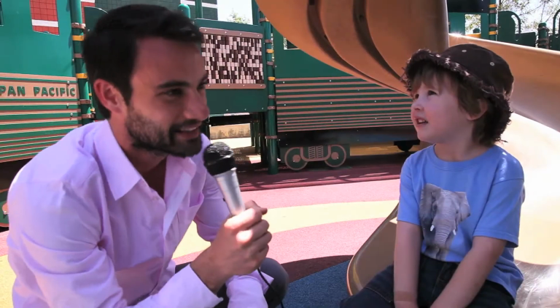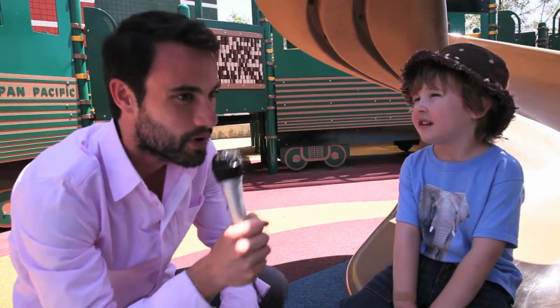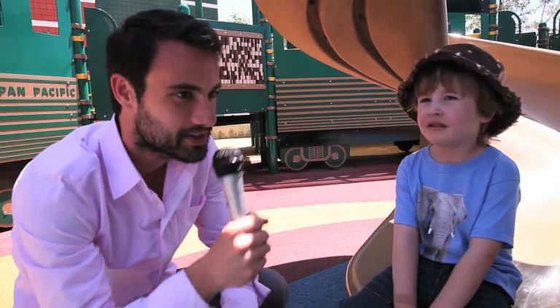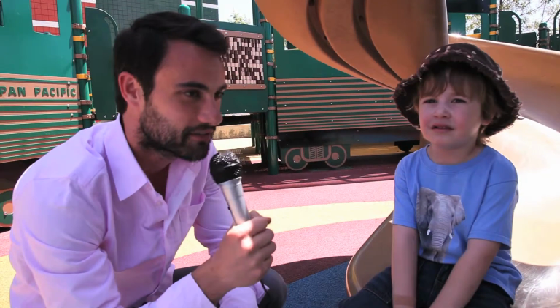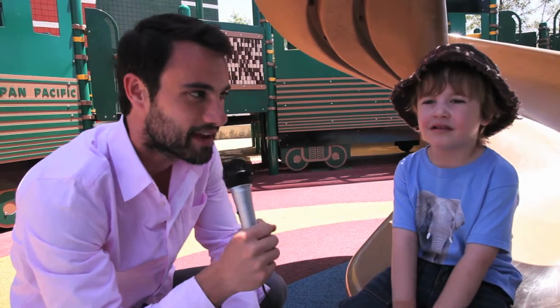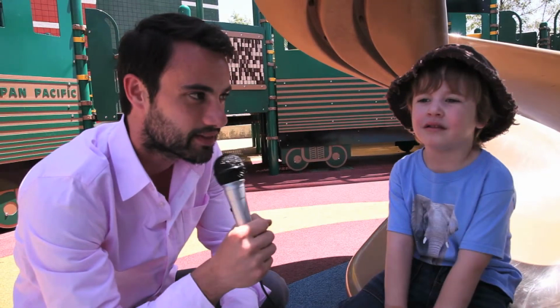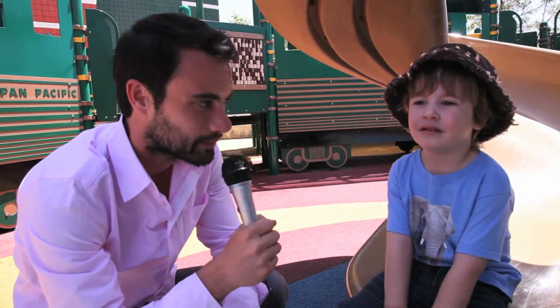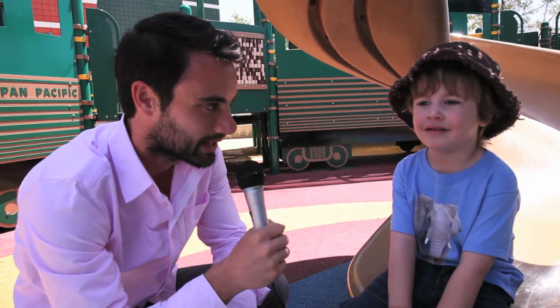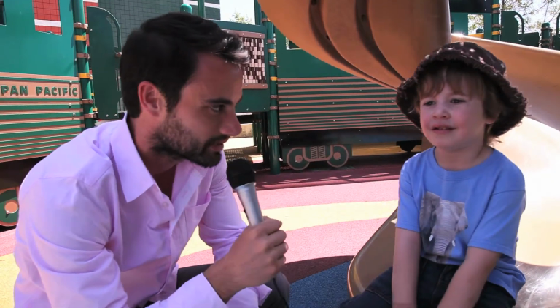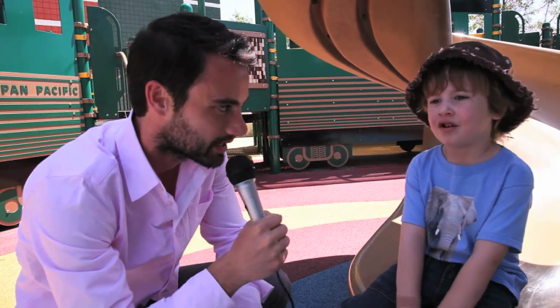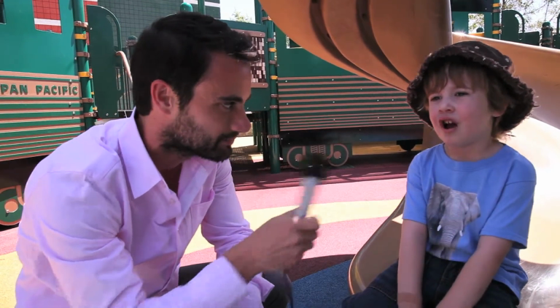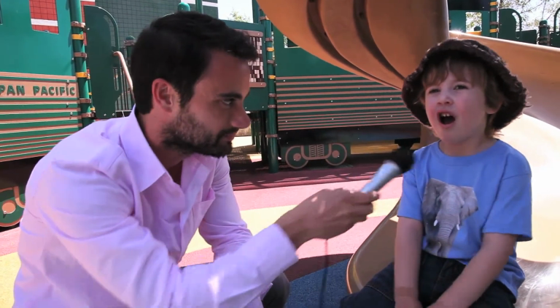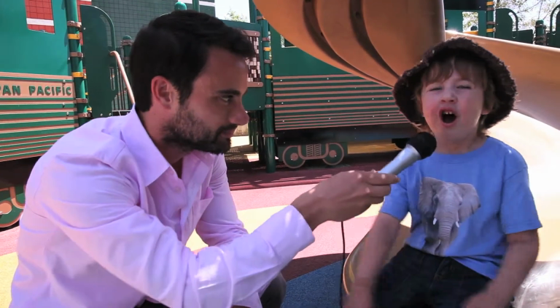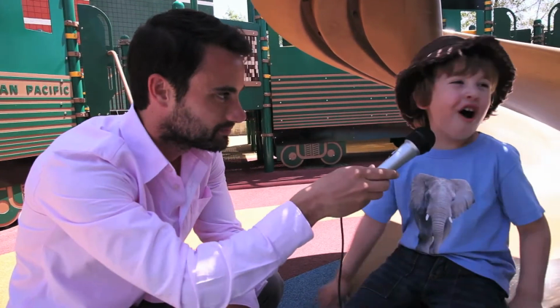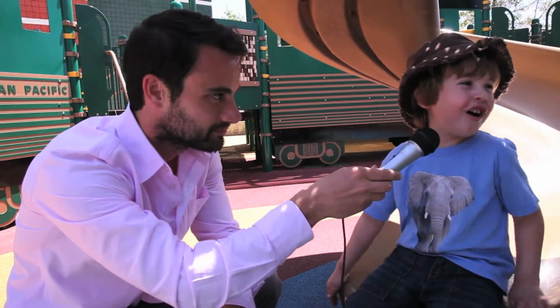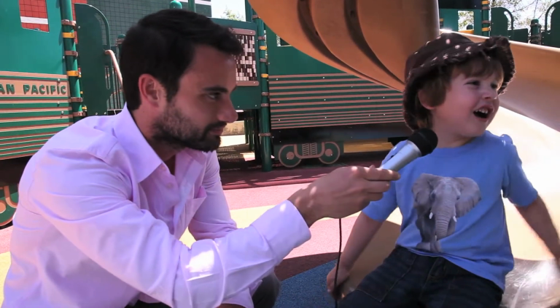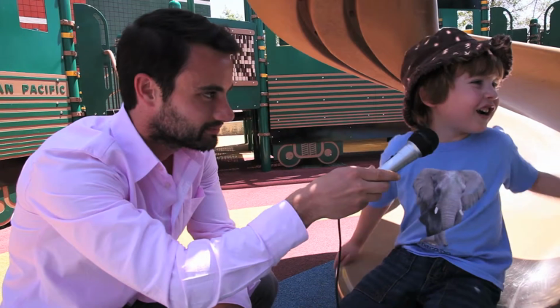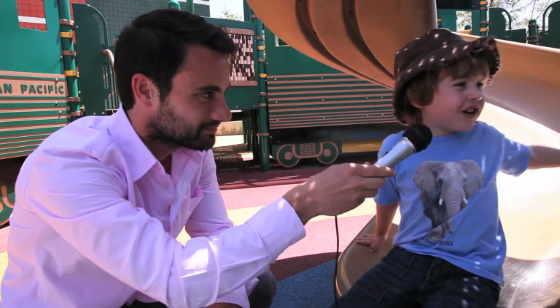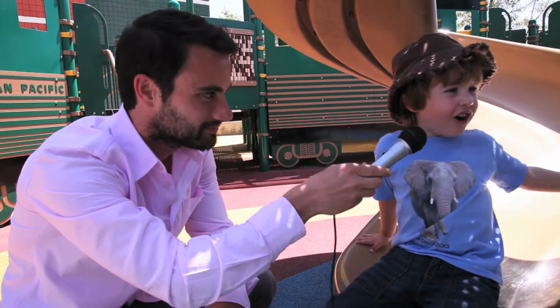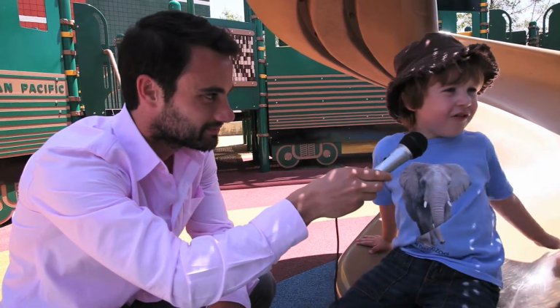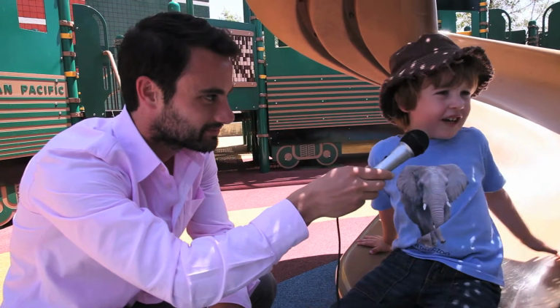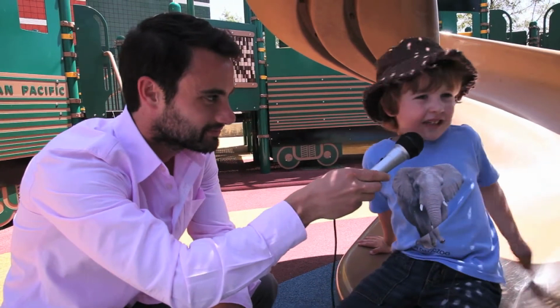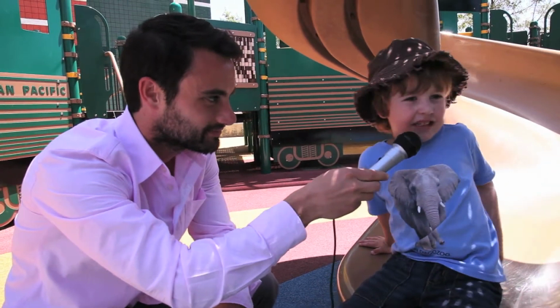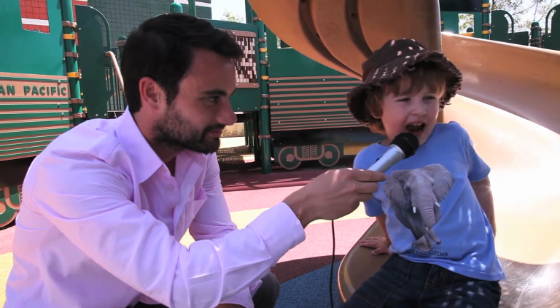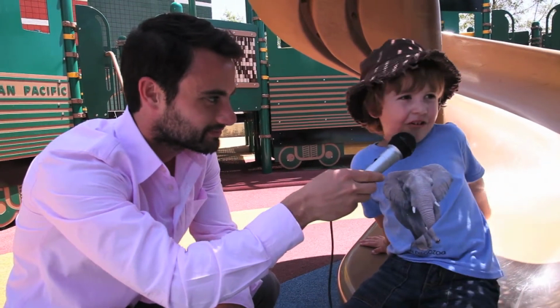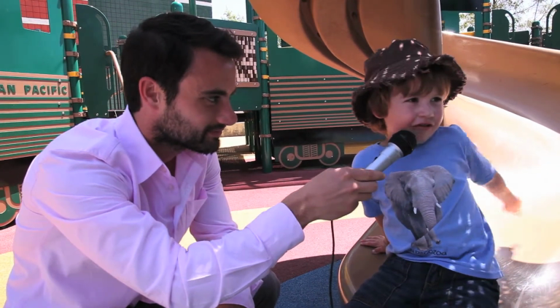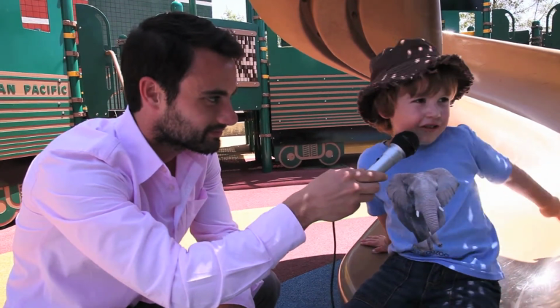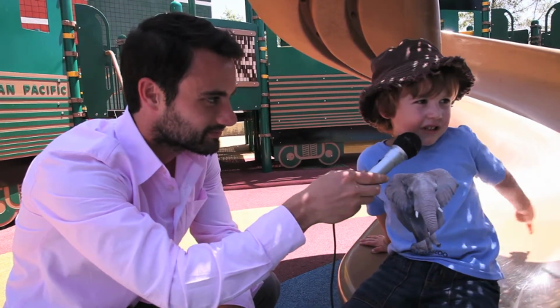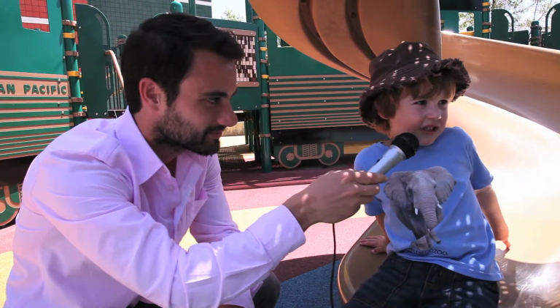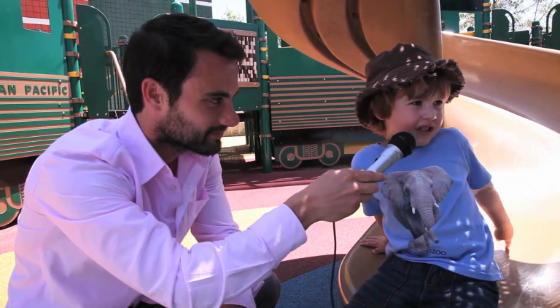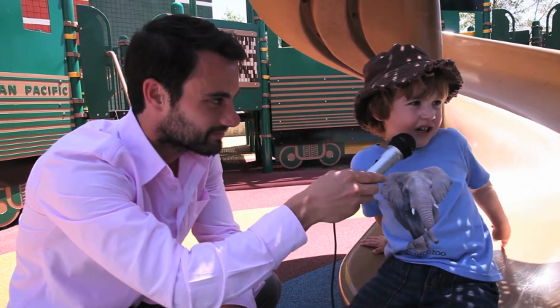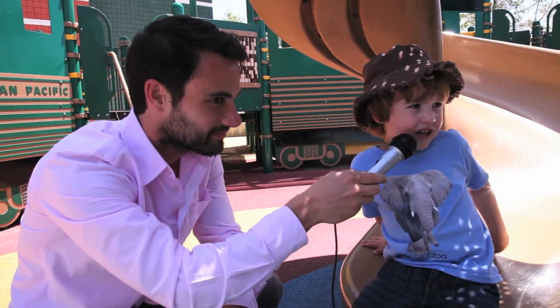Declan, what is your favorite thing about playing outside? Going down the slide.